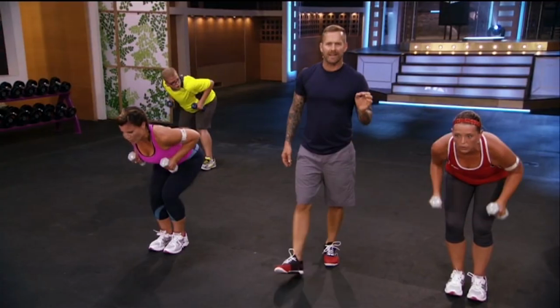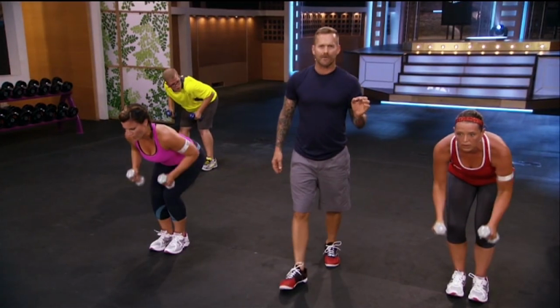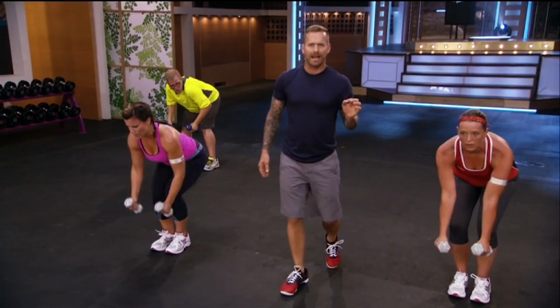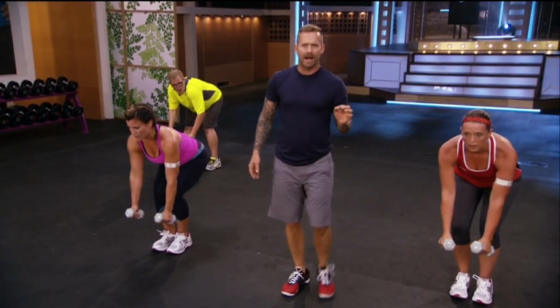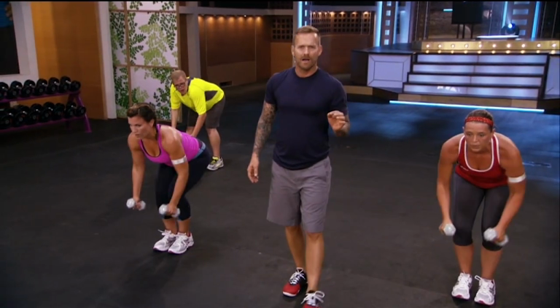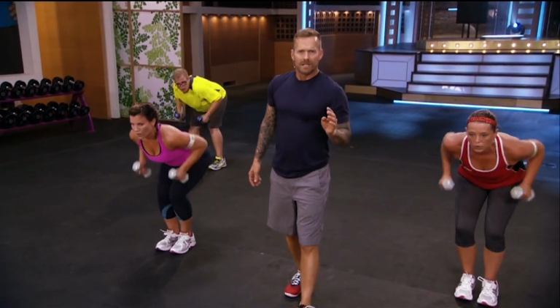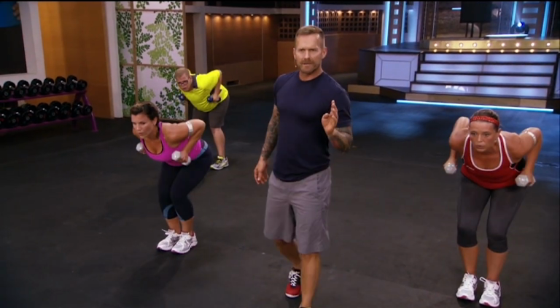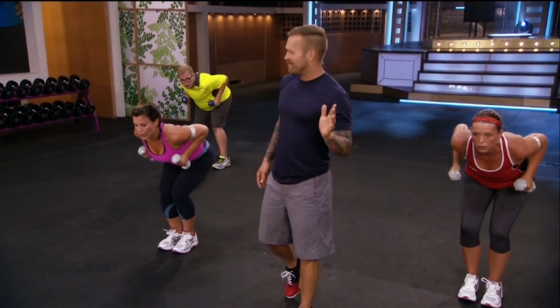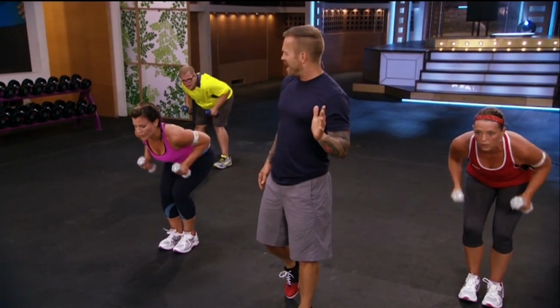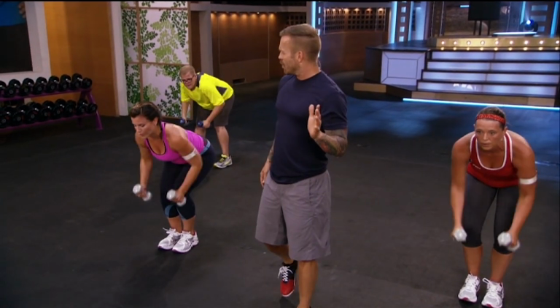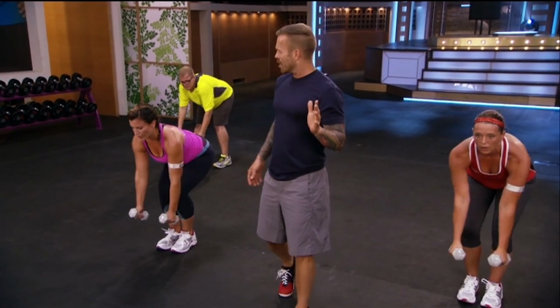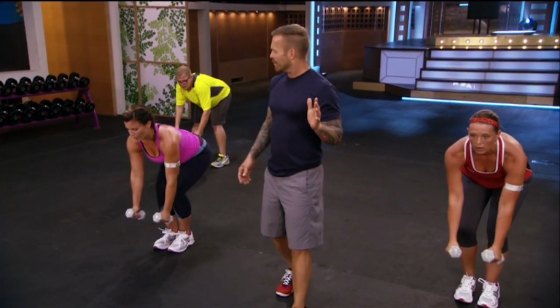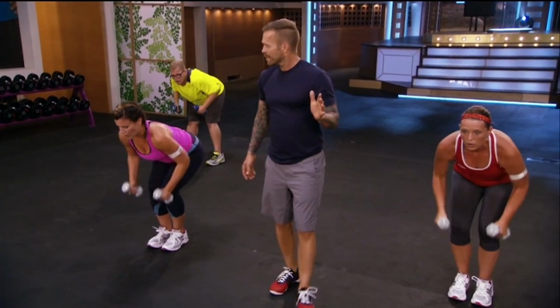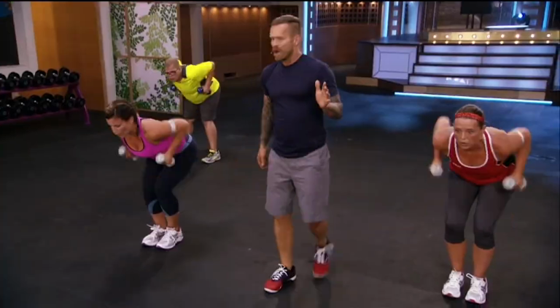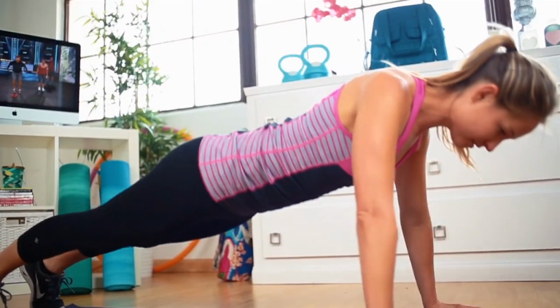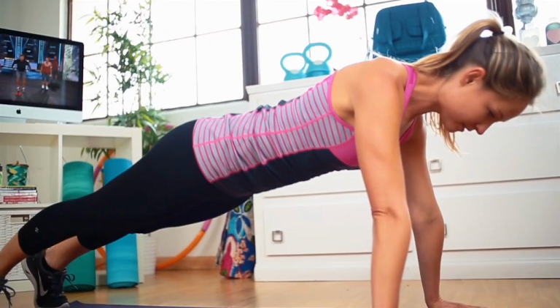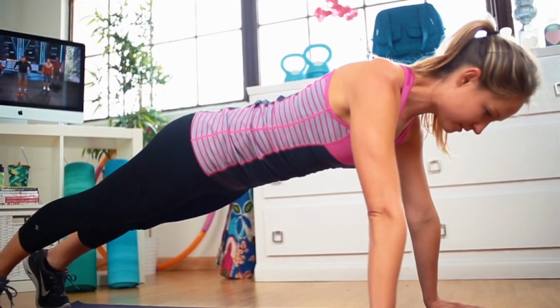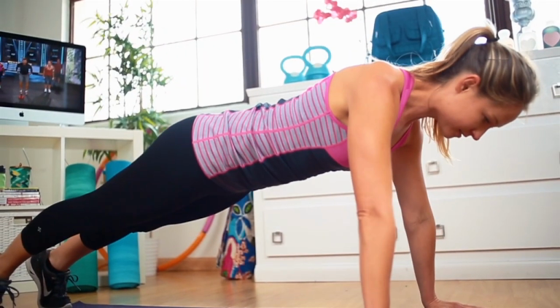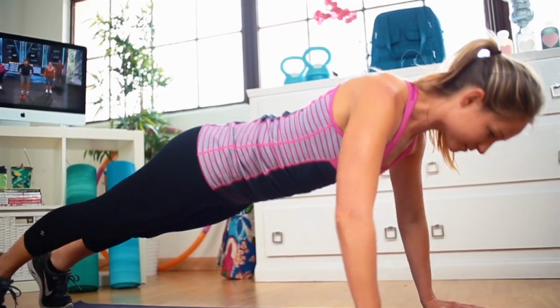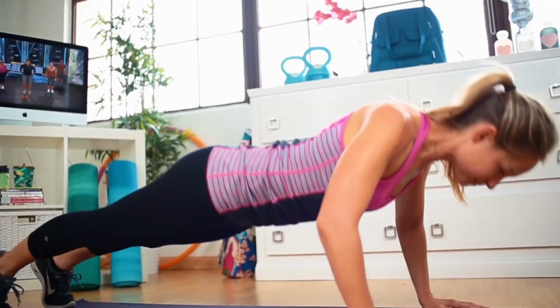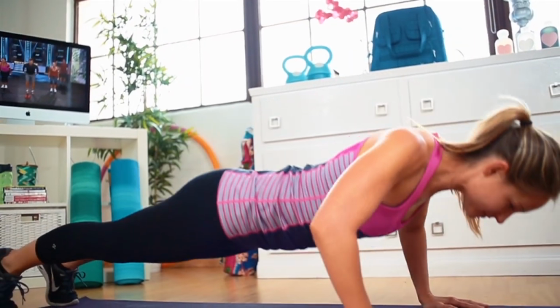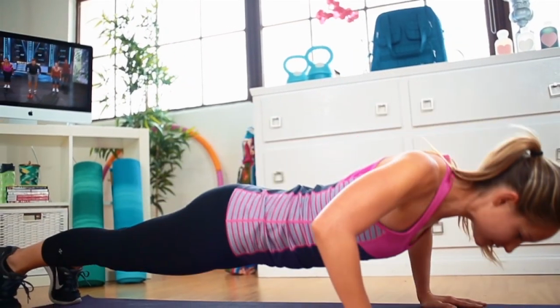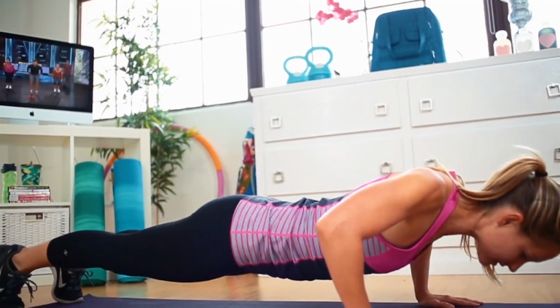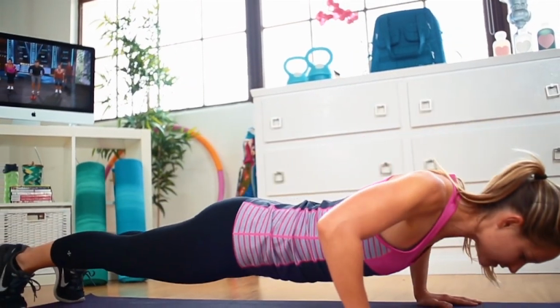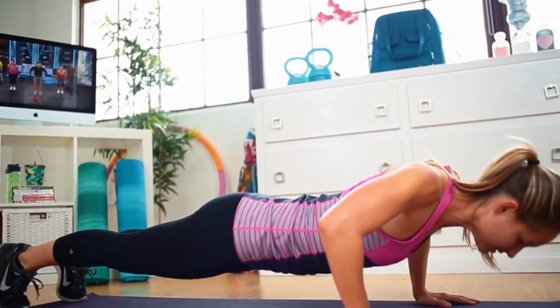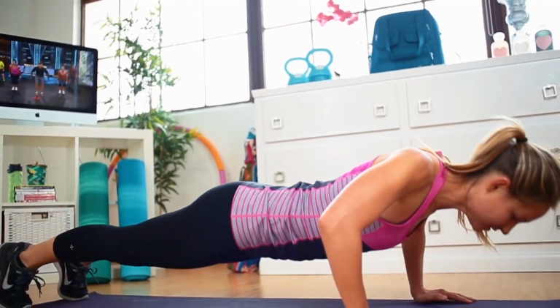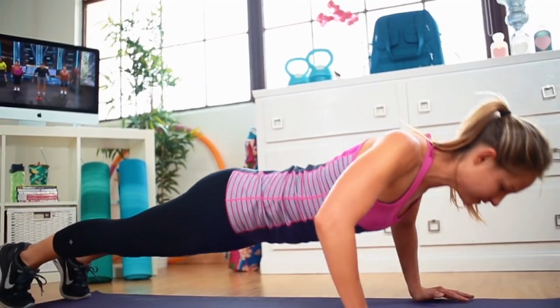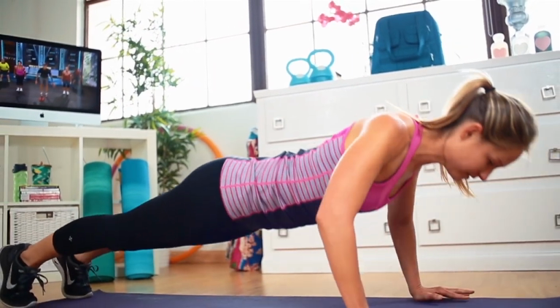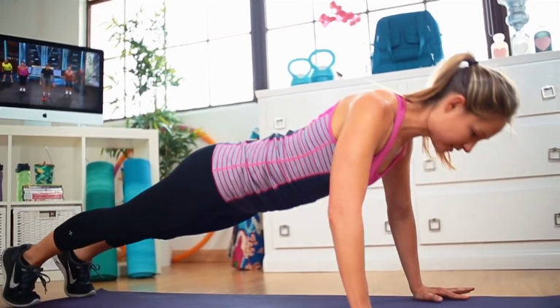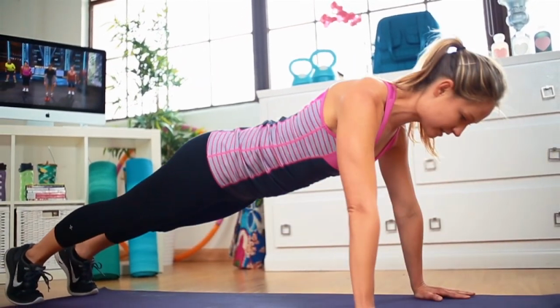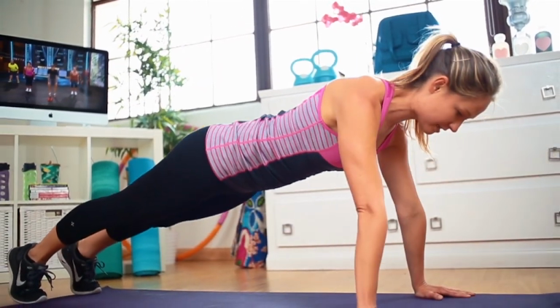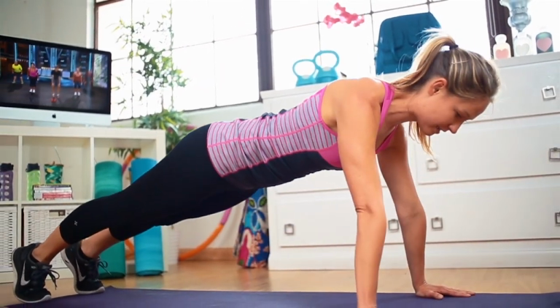The show is all about consistency and commitment to working out, and by doing that you're going to see more of the results you want — all those results you see on TV.